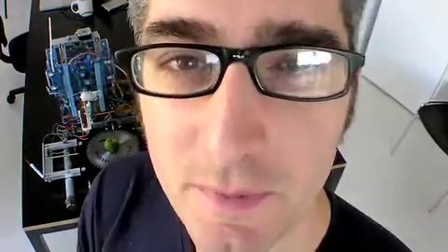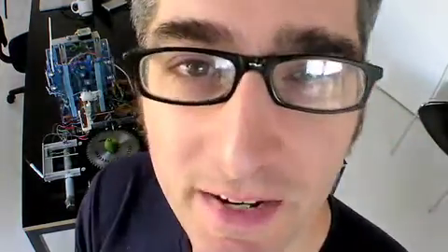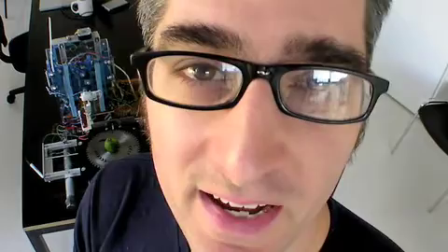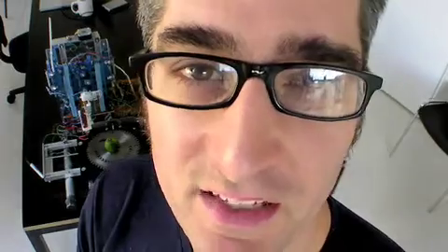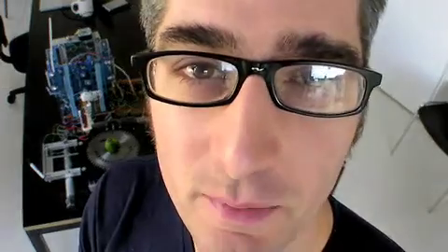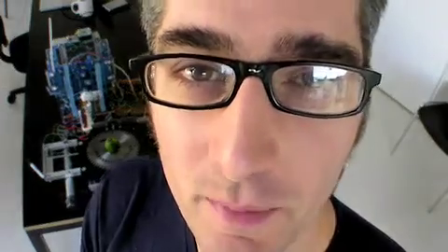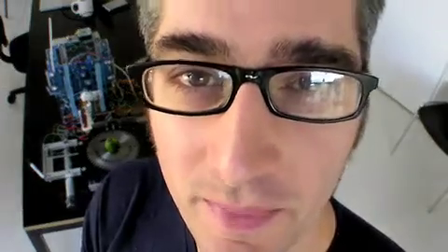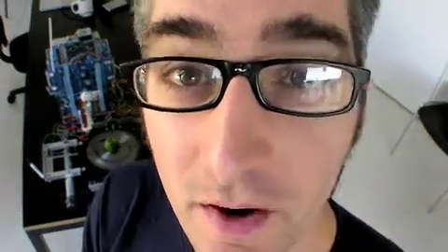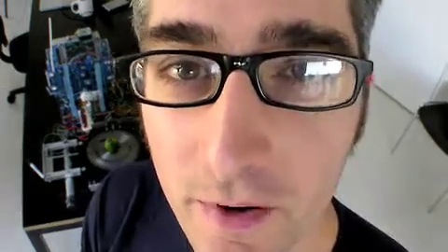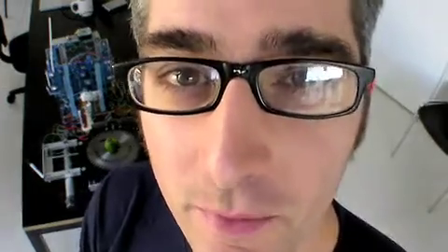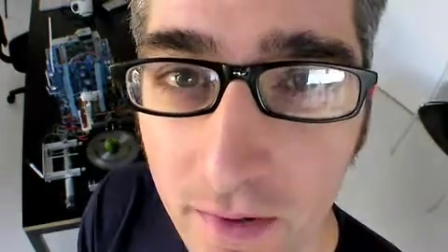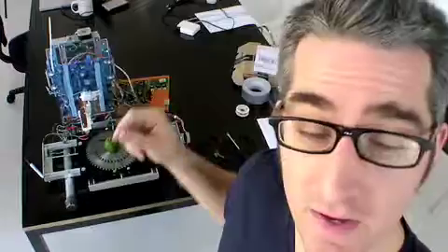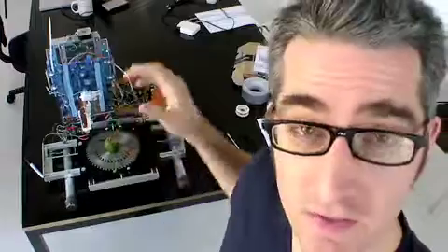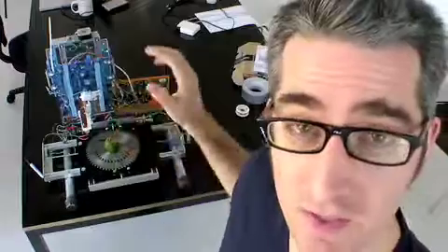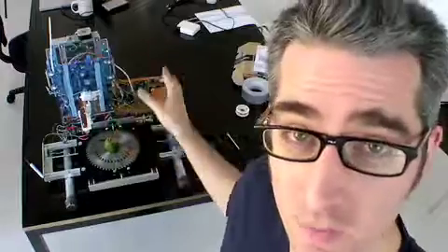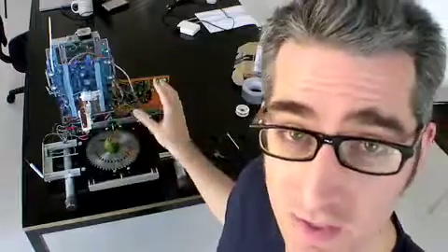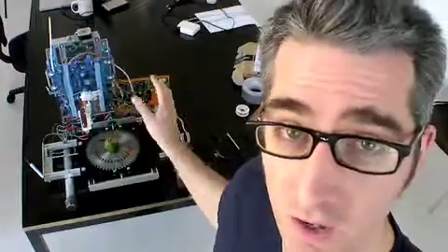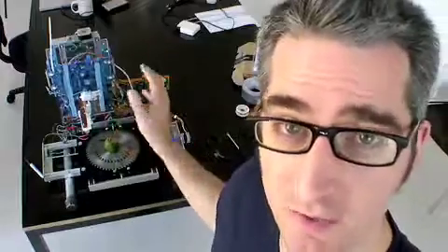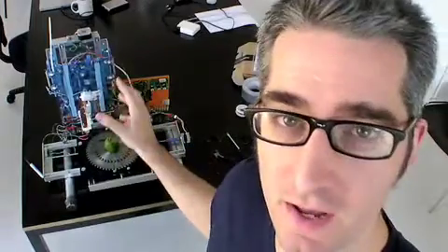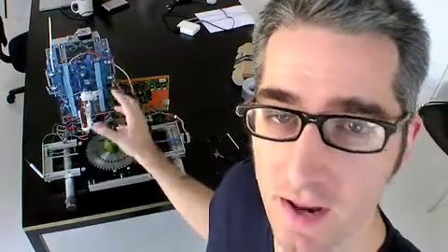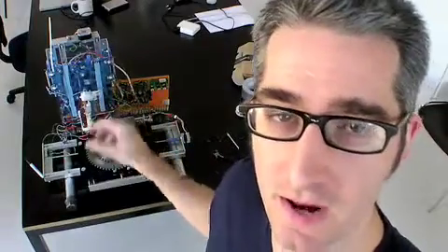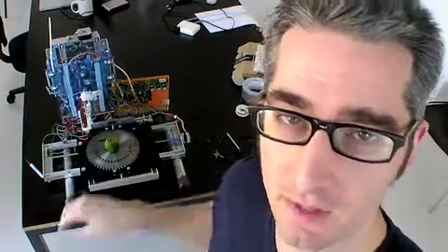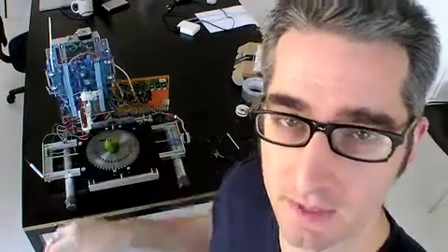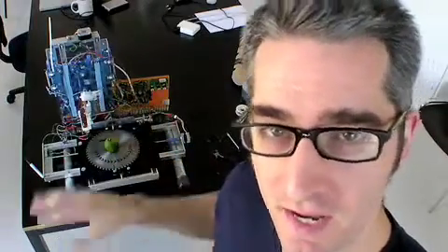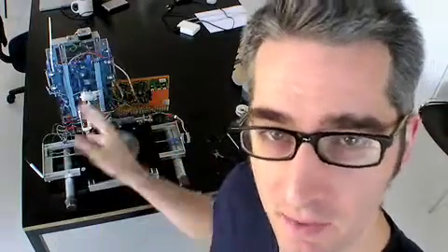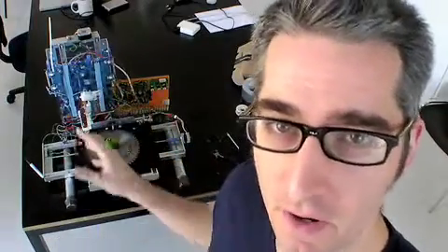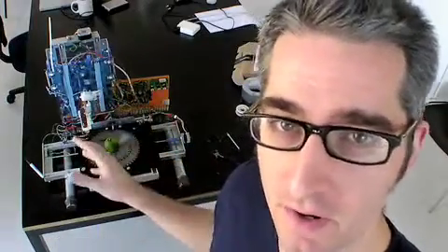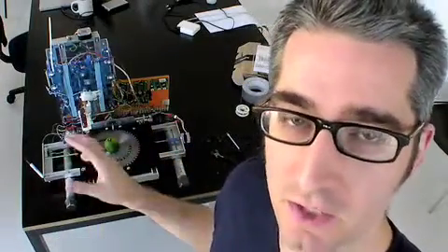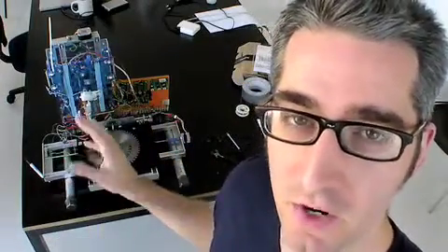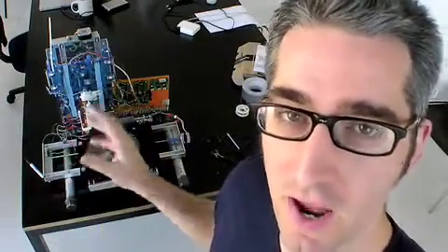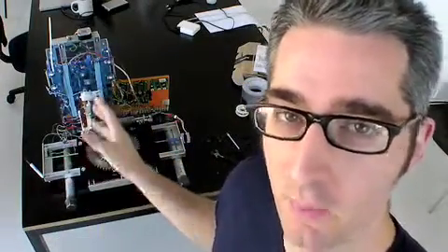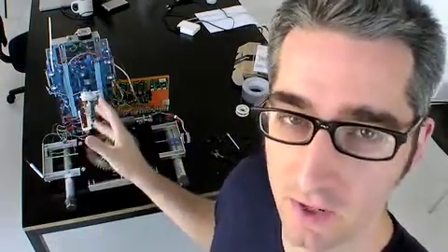This podcast is going to be all about the hardware. This one's all done and I'm going to take it apart and show you how it works.